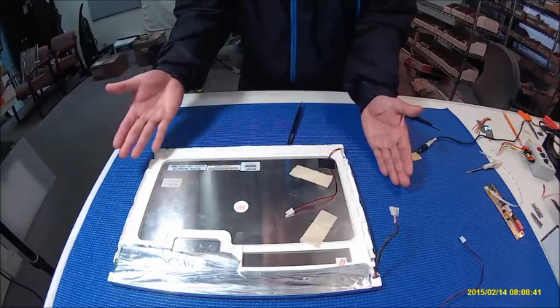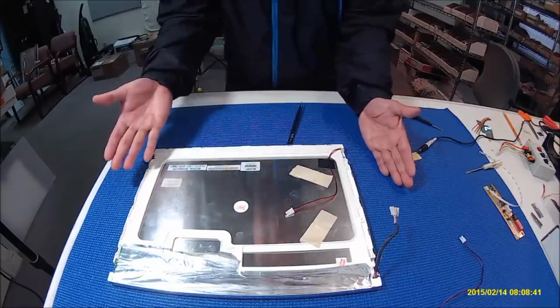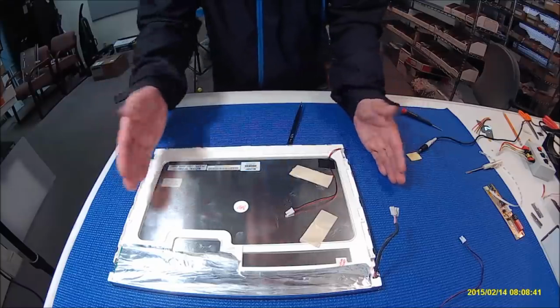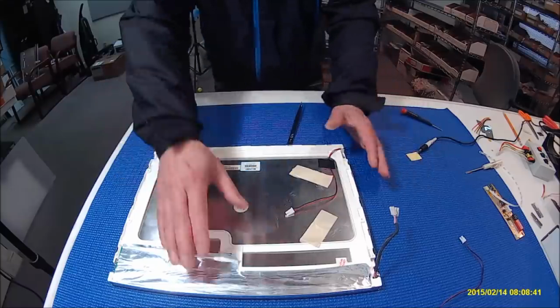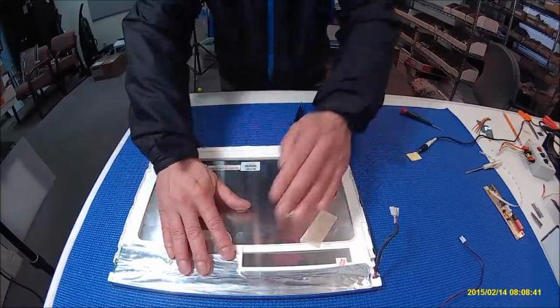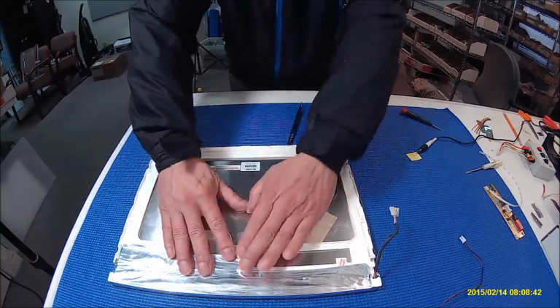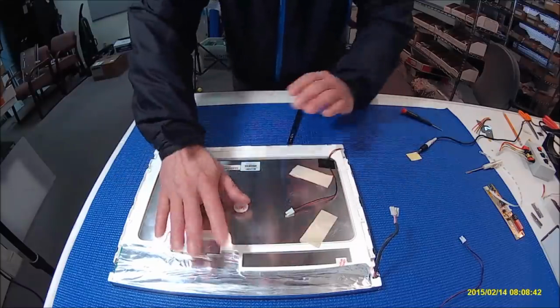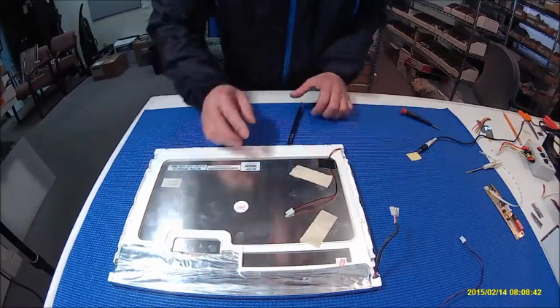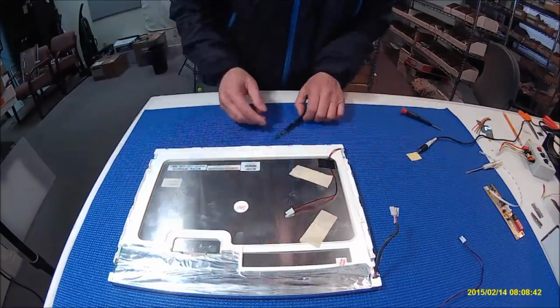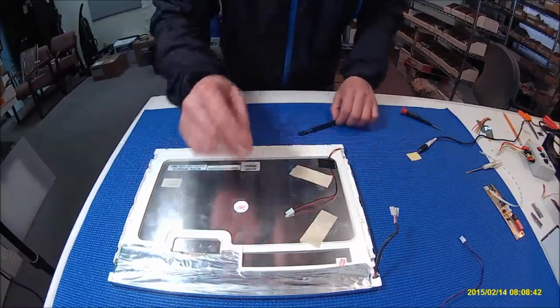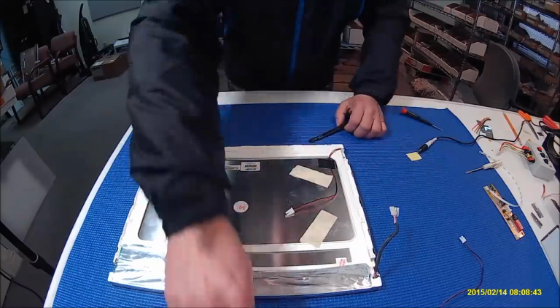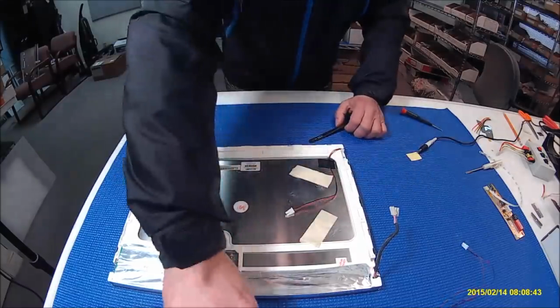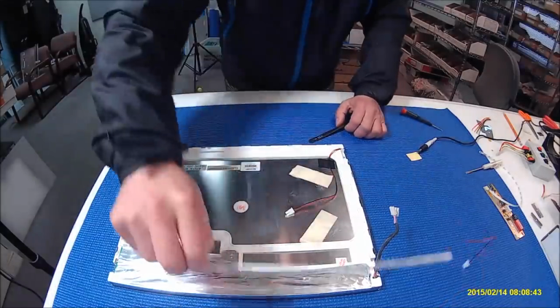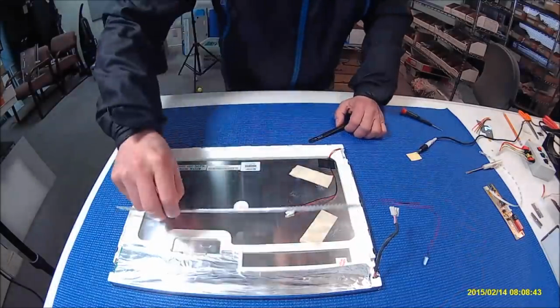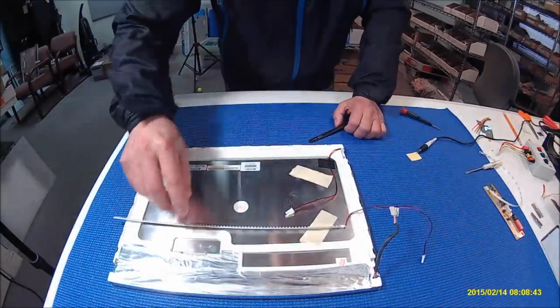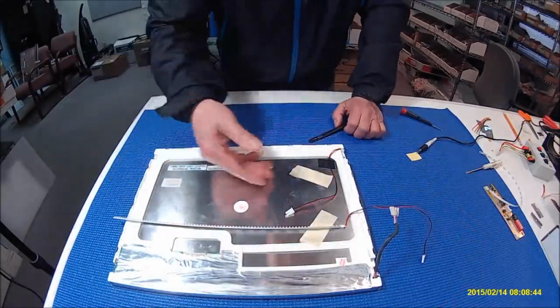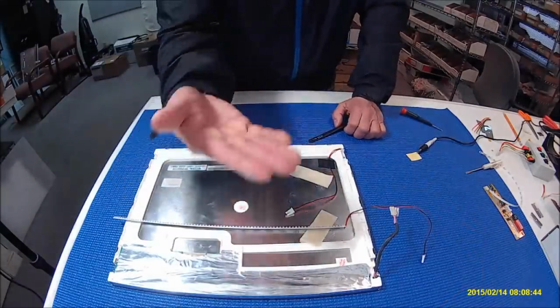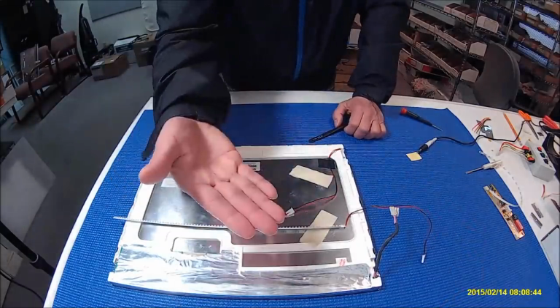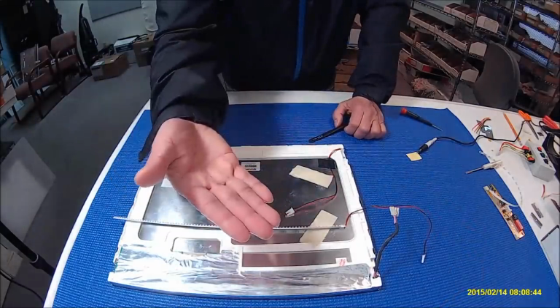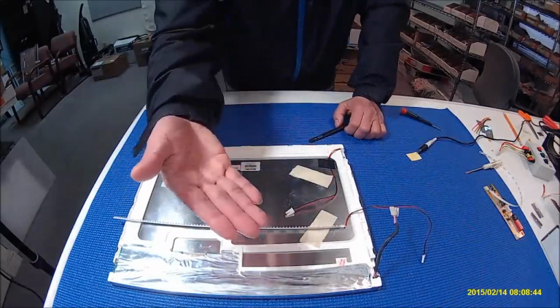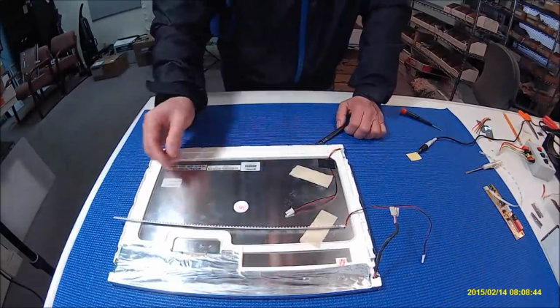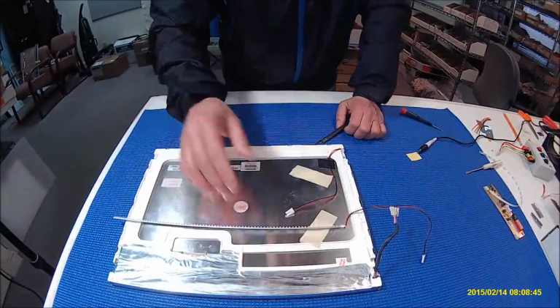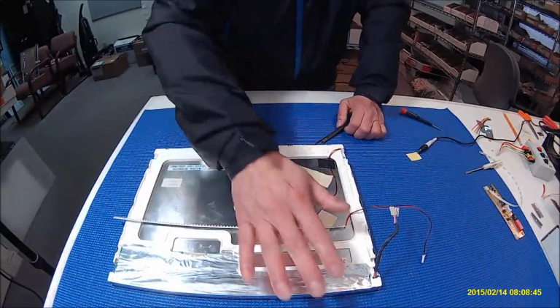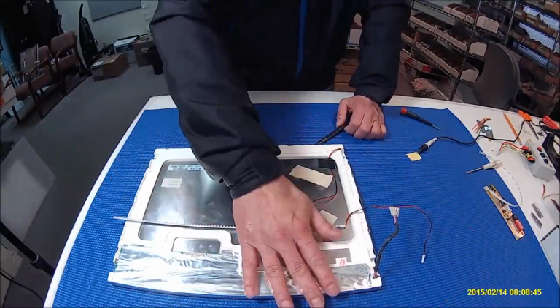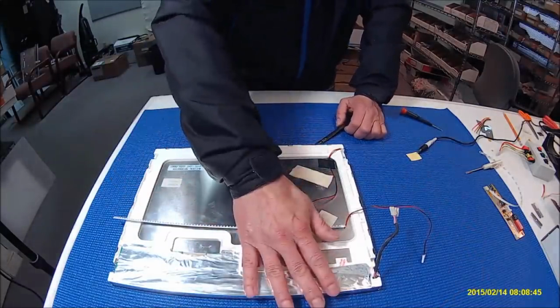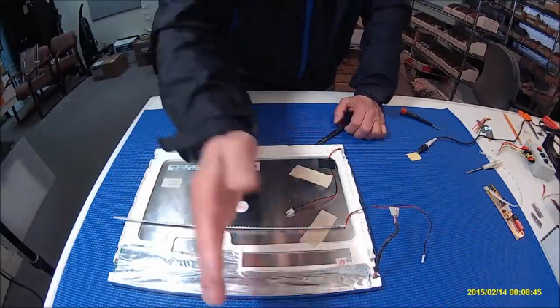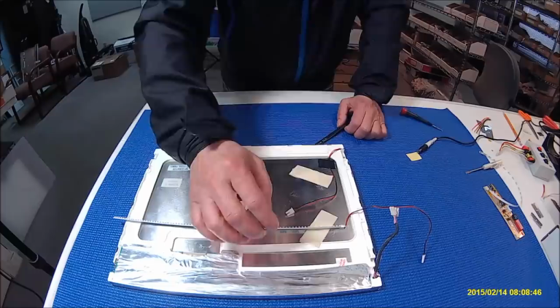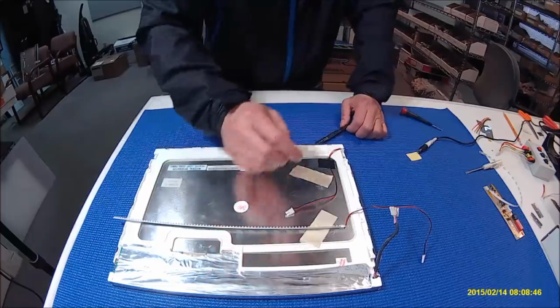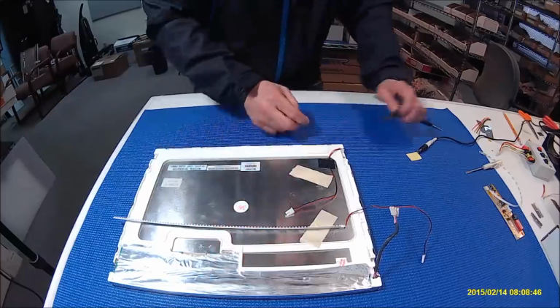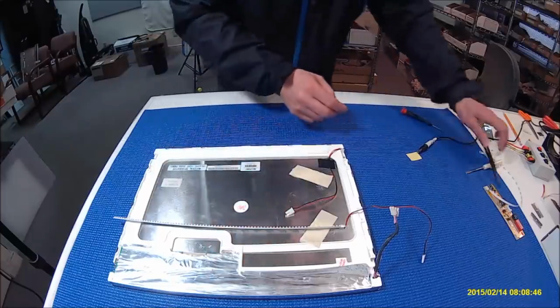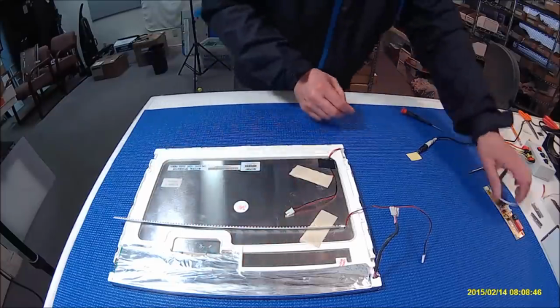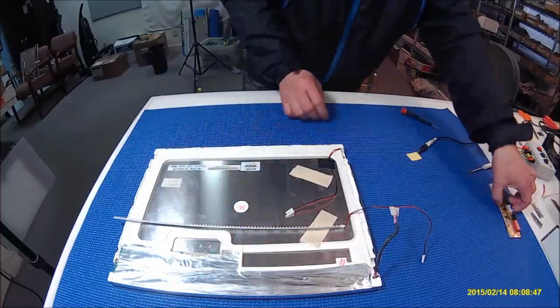See how easy it is? You just repeat exactly the same procedure on this side, then you get it done.